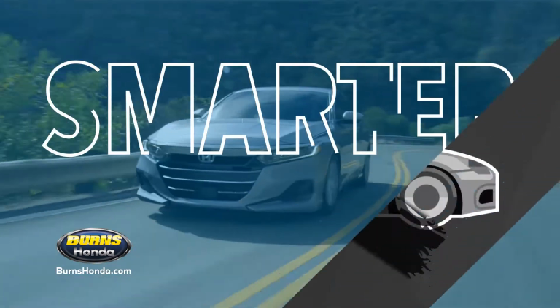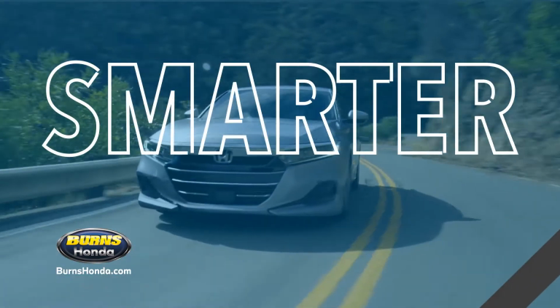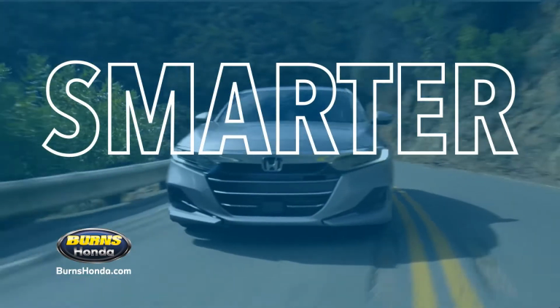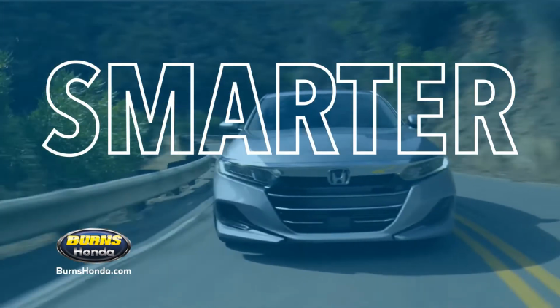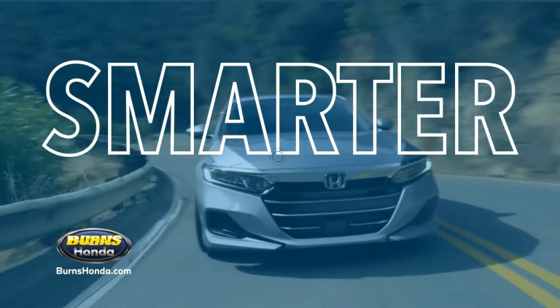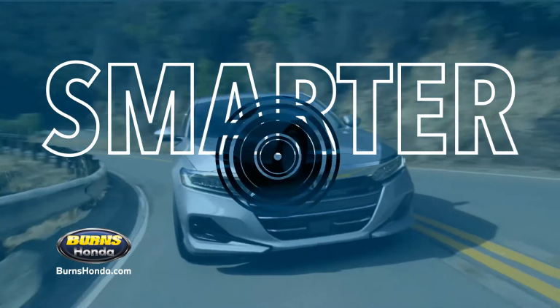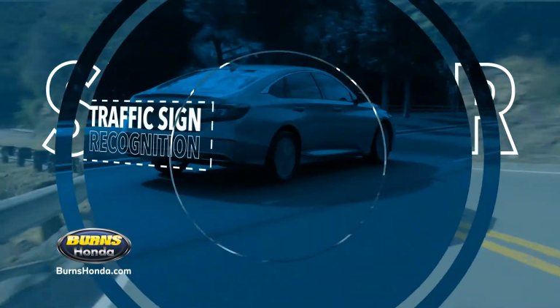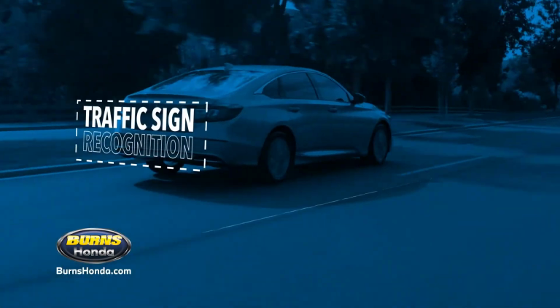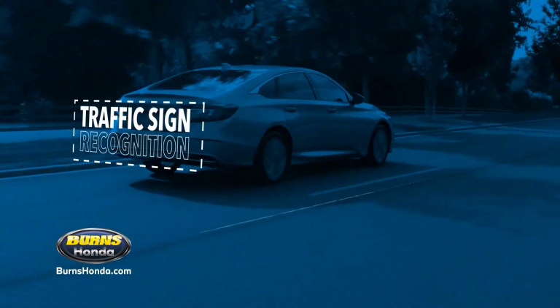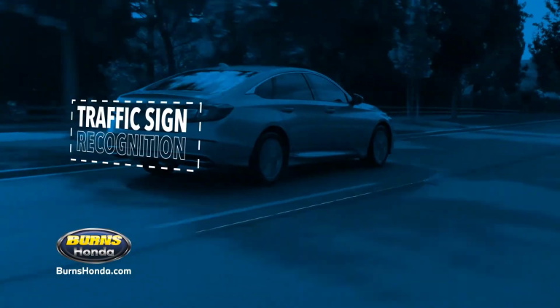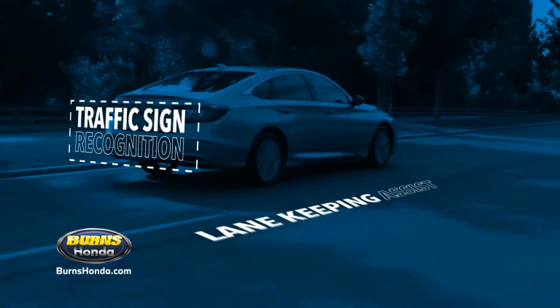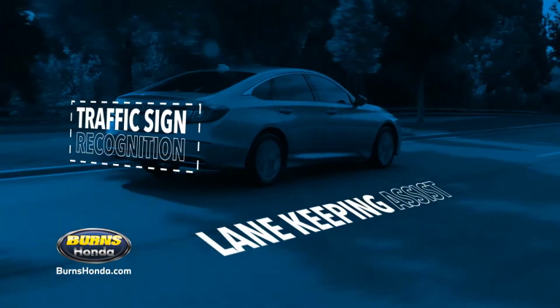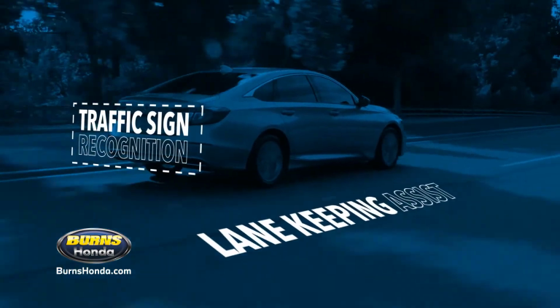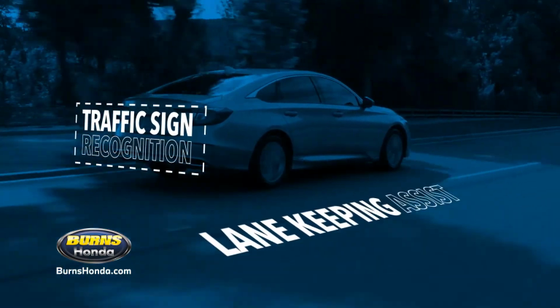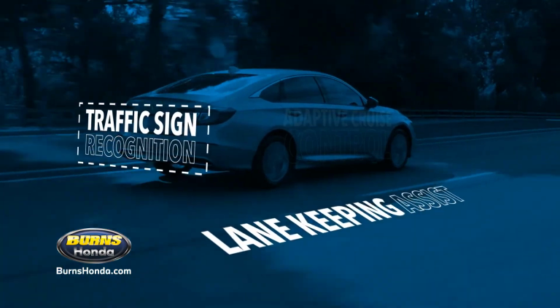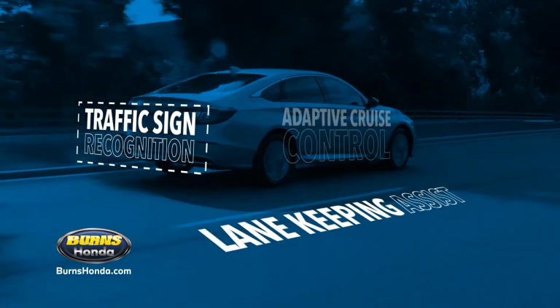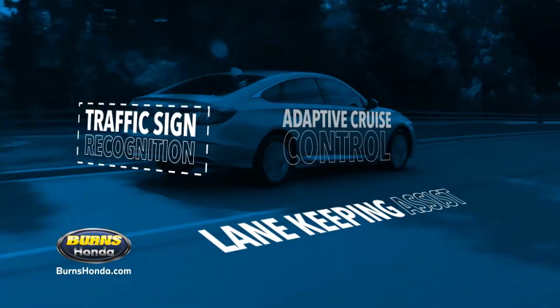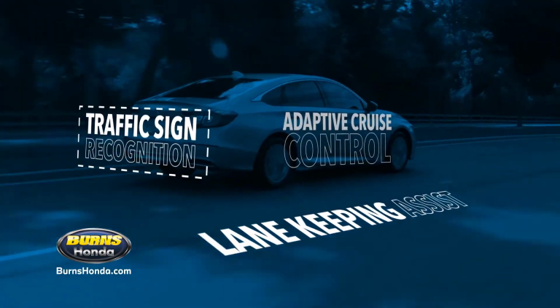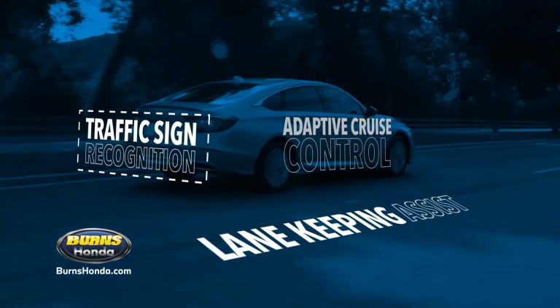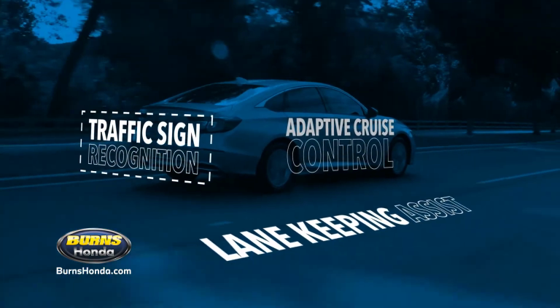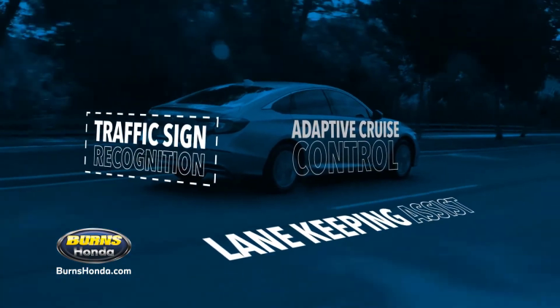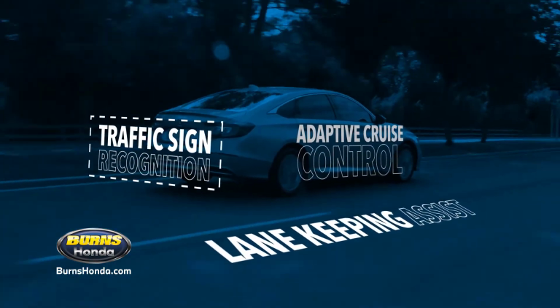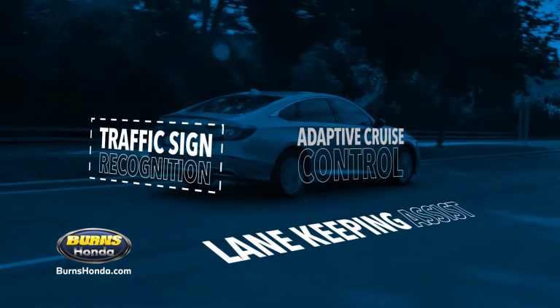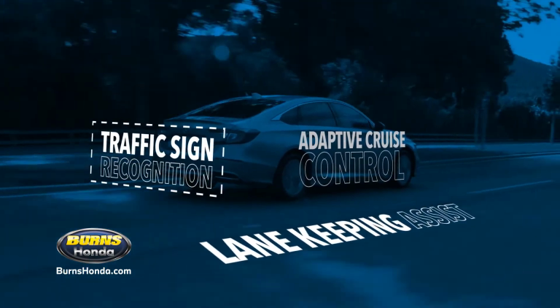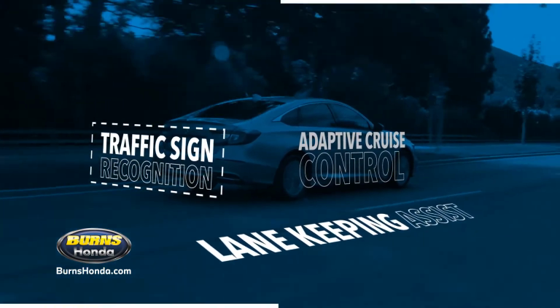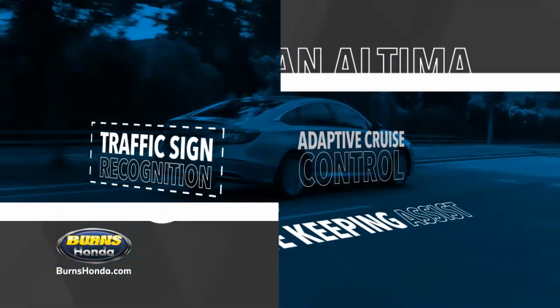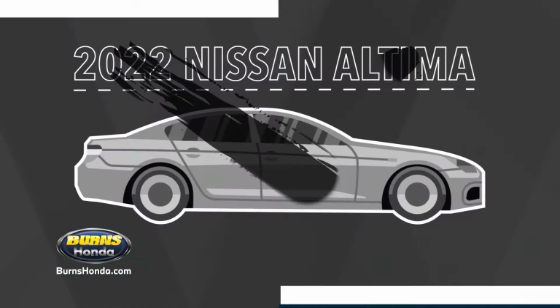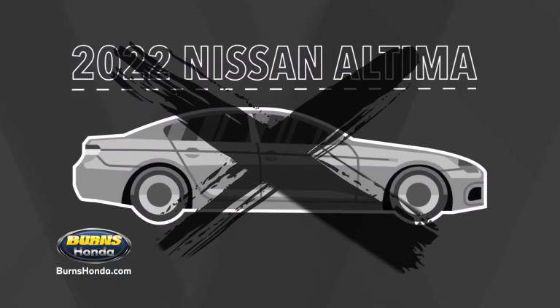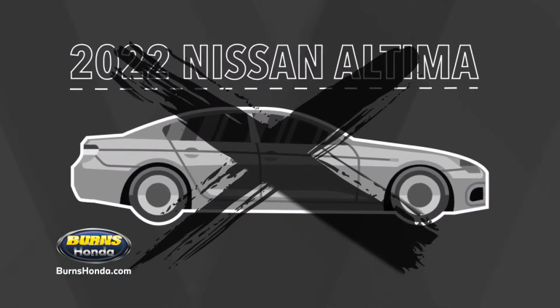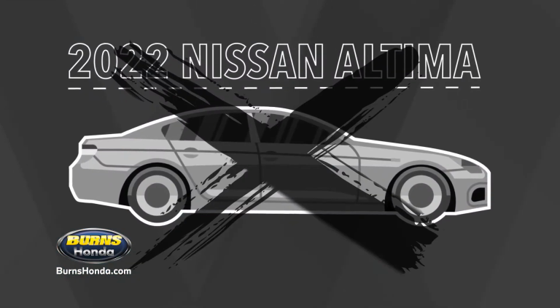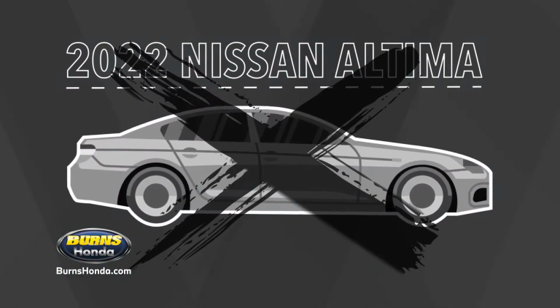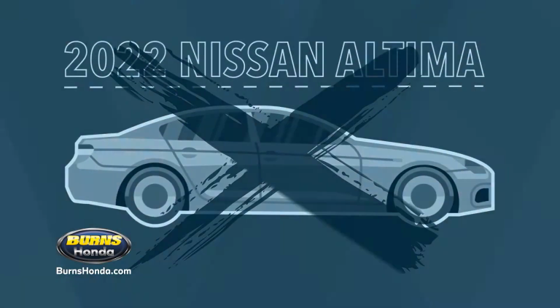The Accord is smarter, coming standard with lane-keeping assist, adaptive cruise control, and more. You won't find those in a standard Altima.